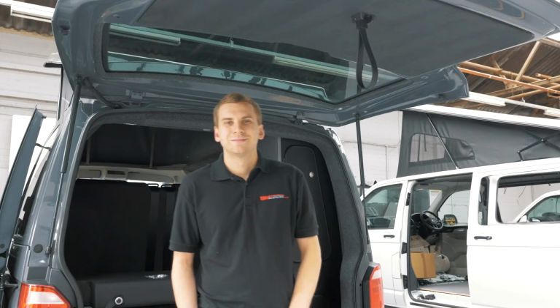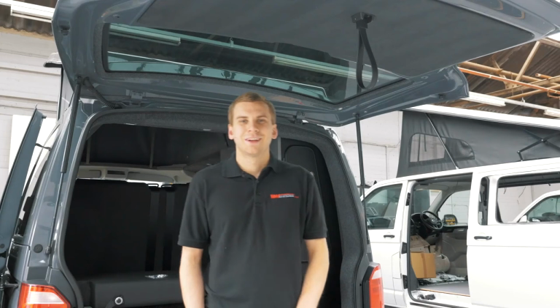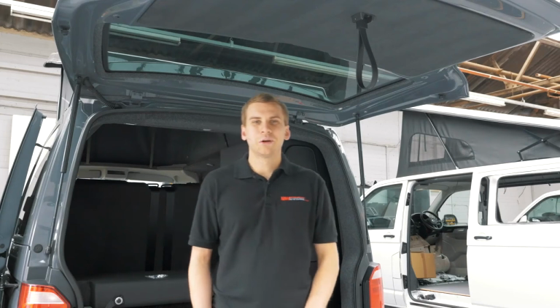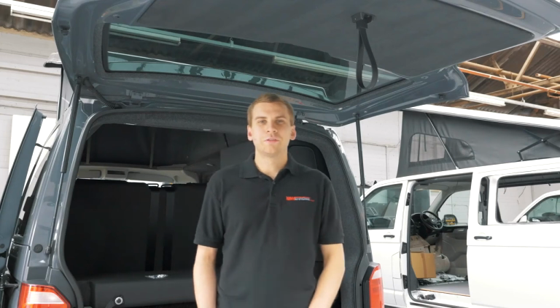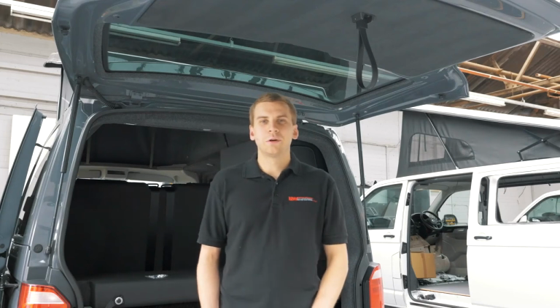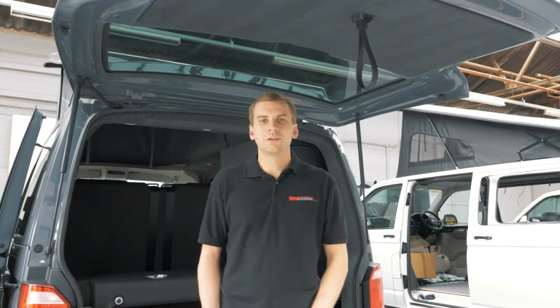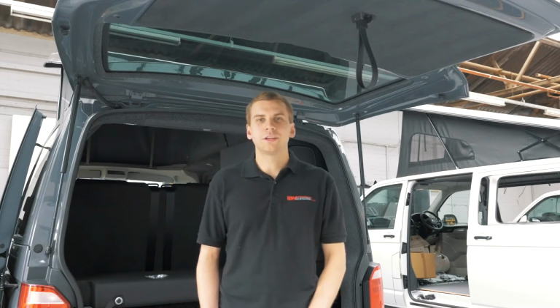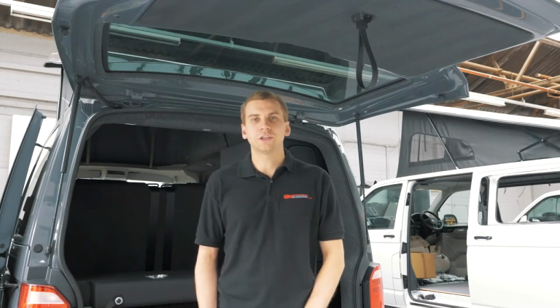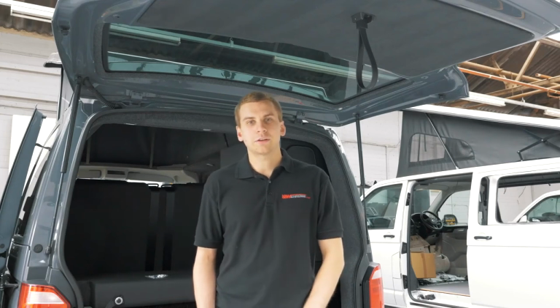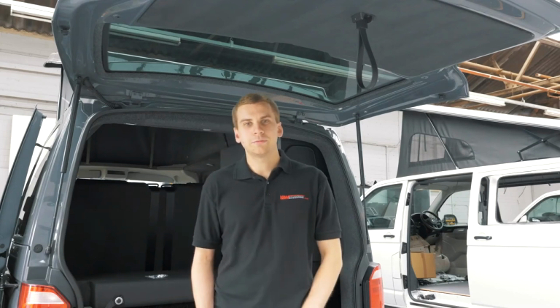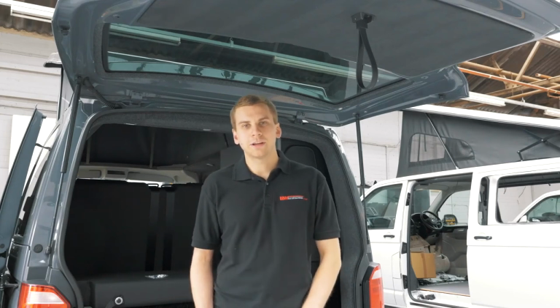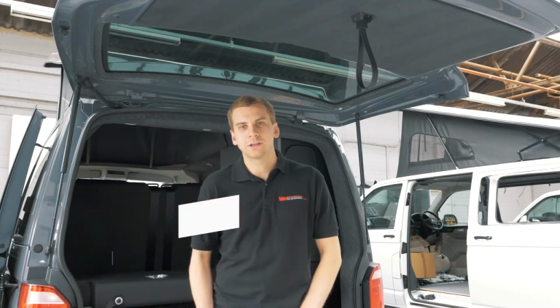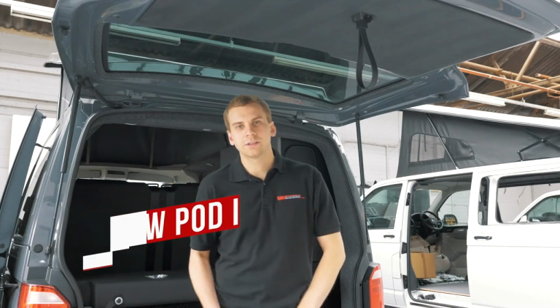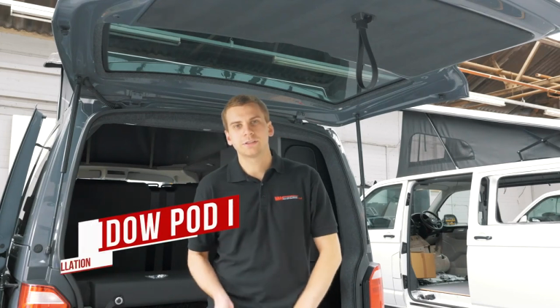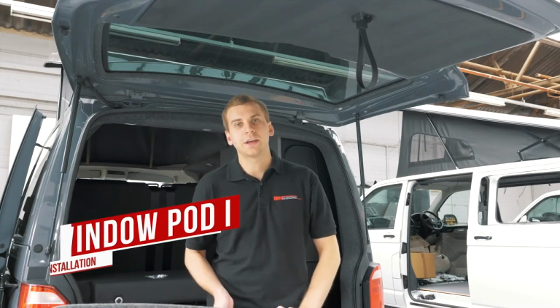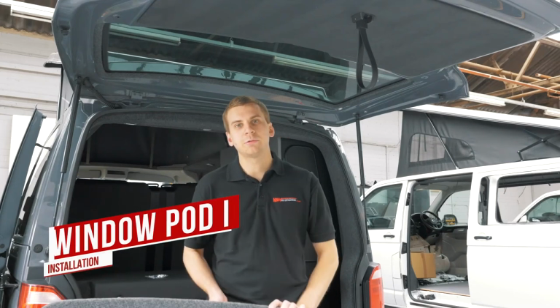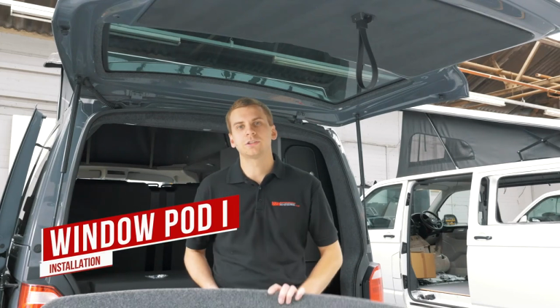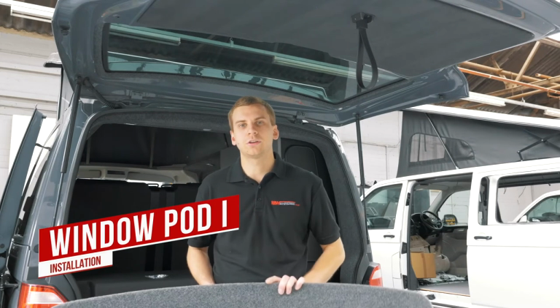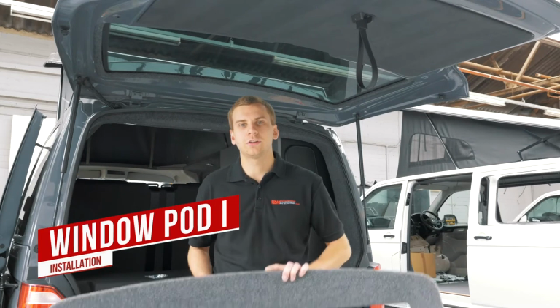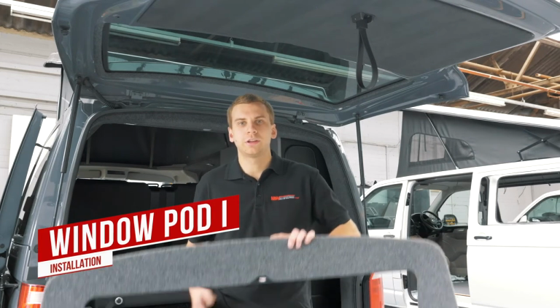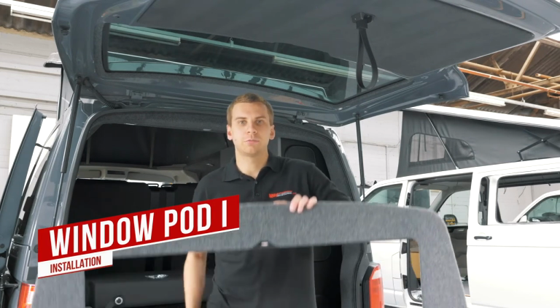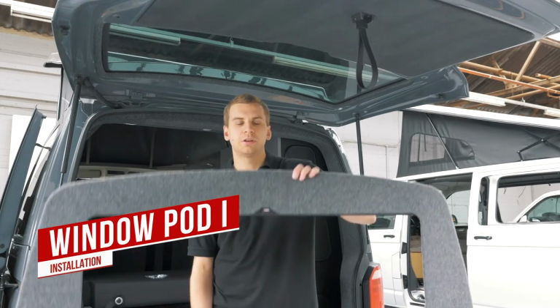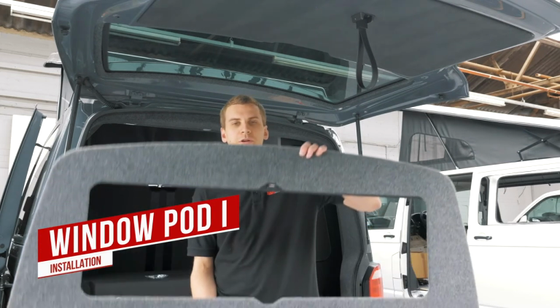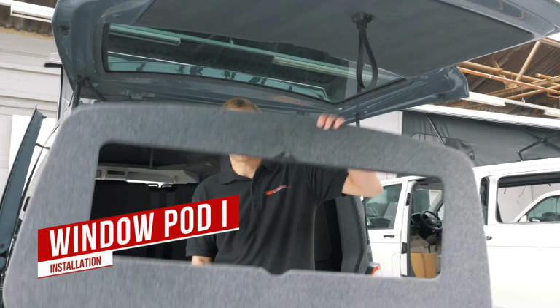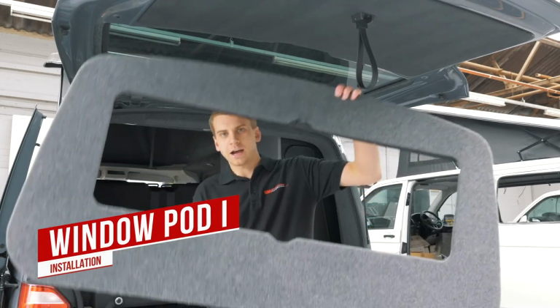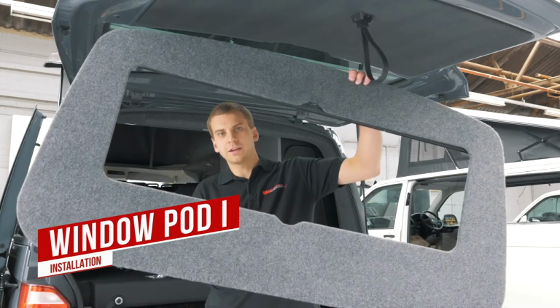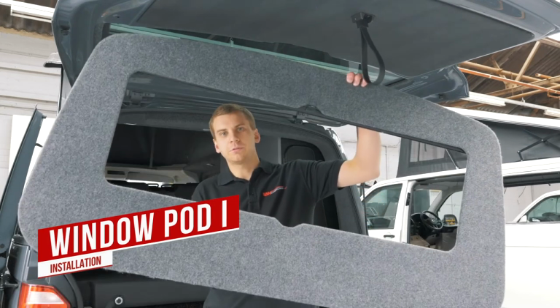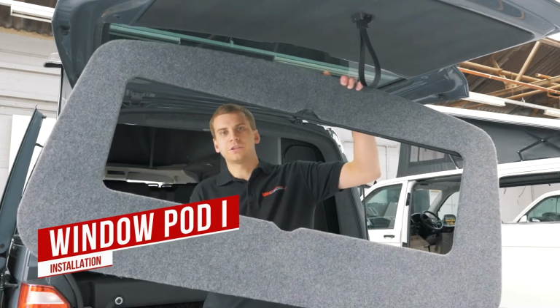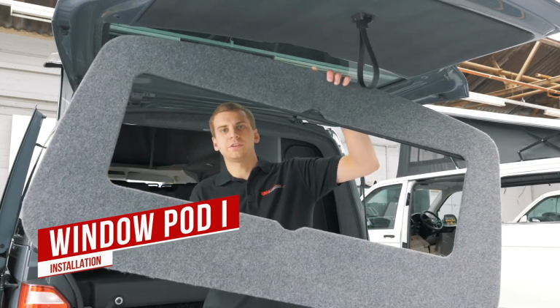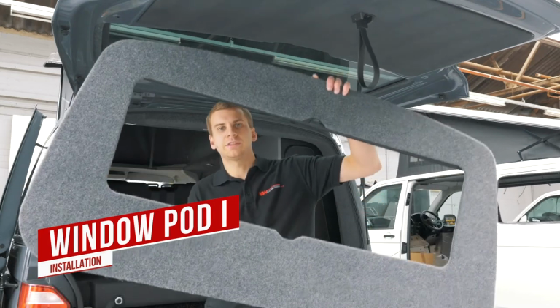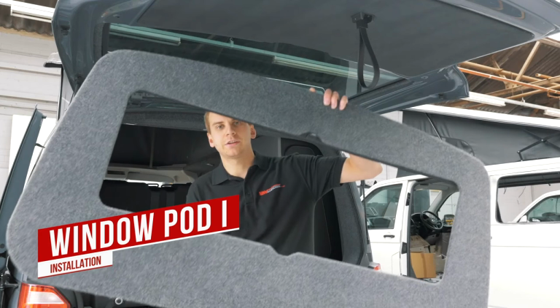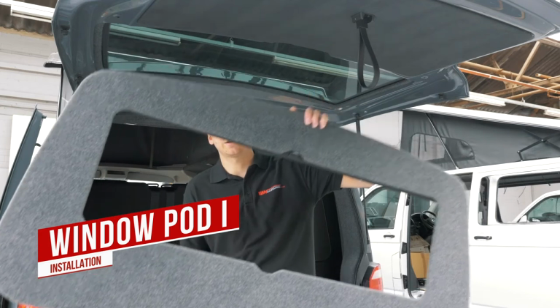Hello everyone, it's Jack from Vanchase. Today we're installing Windepod I, which is for the tailgate.